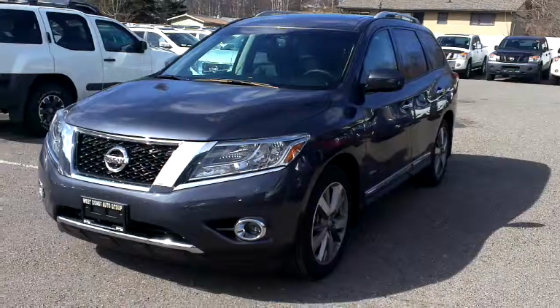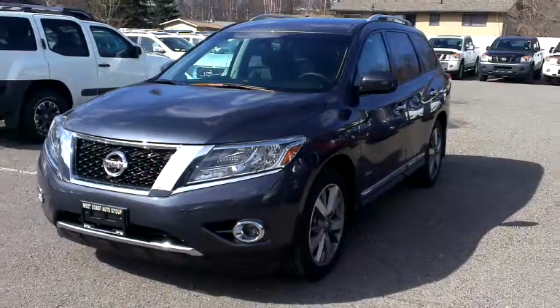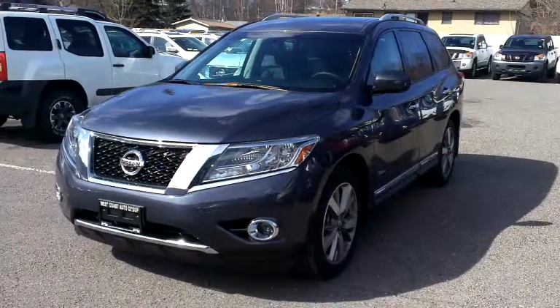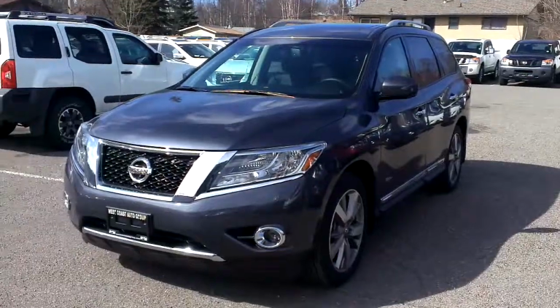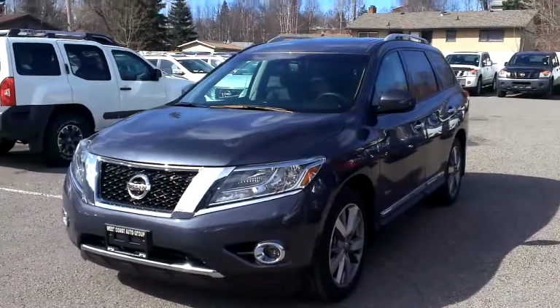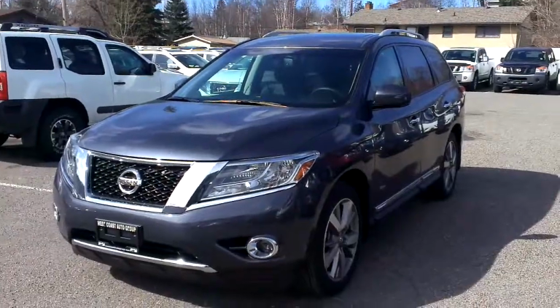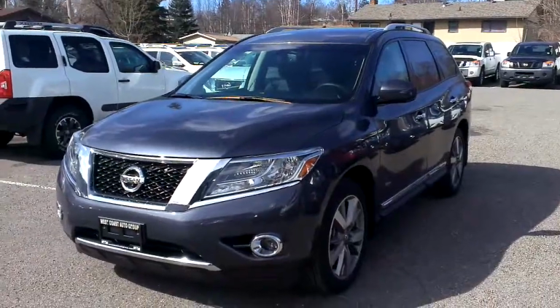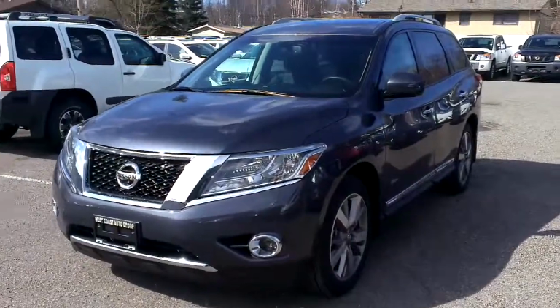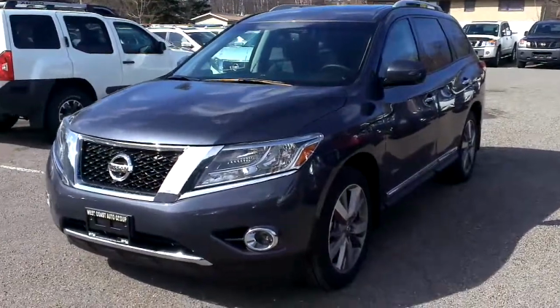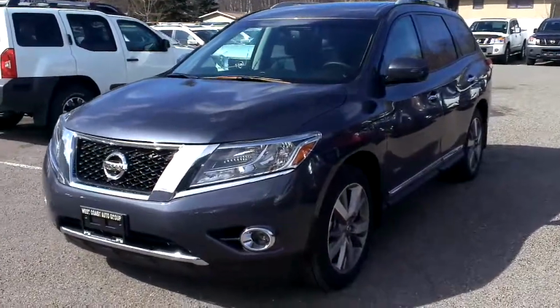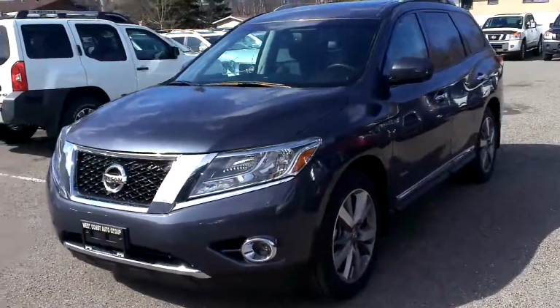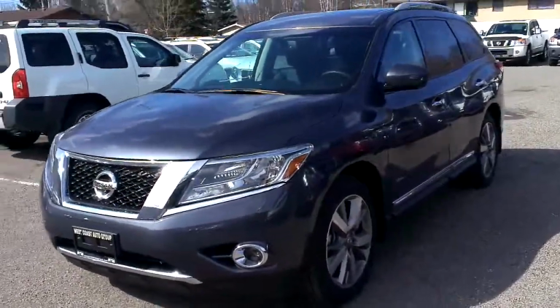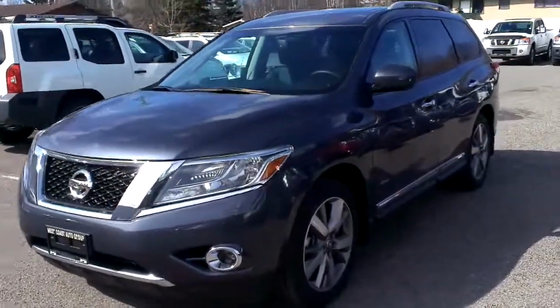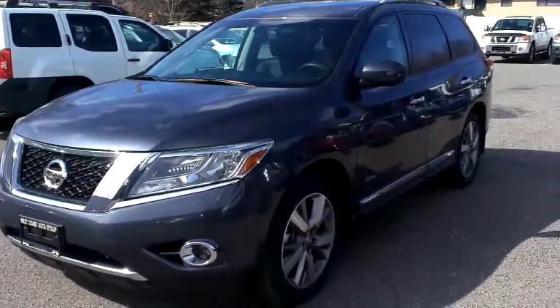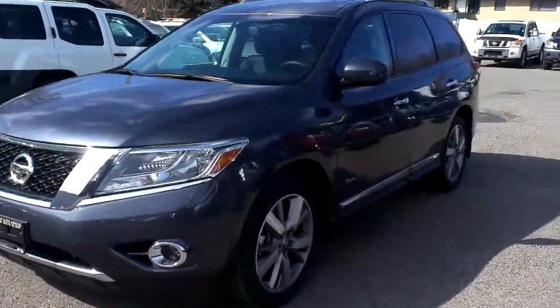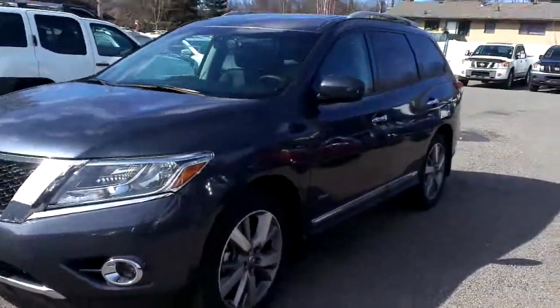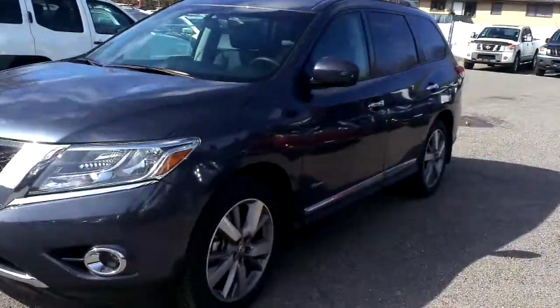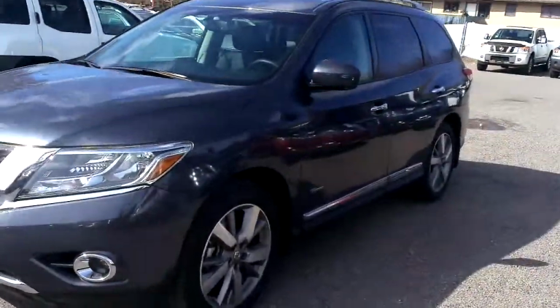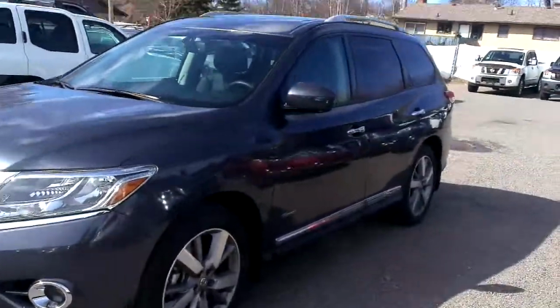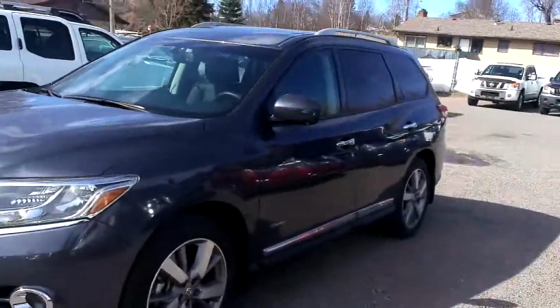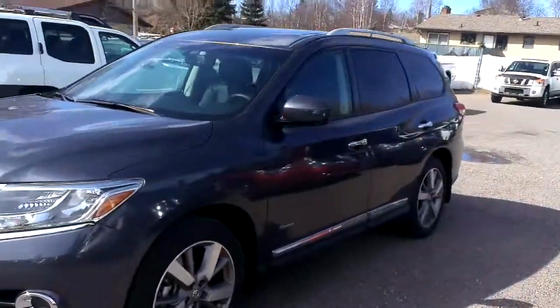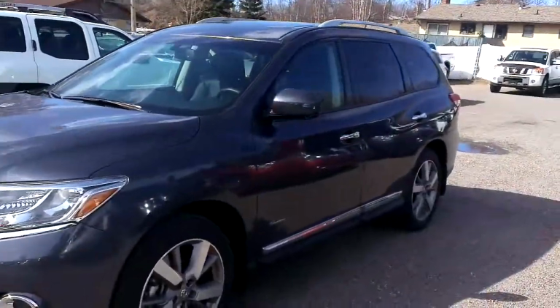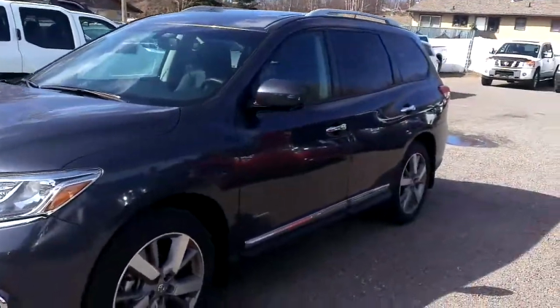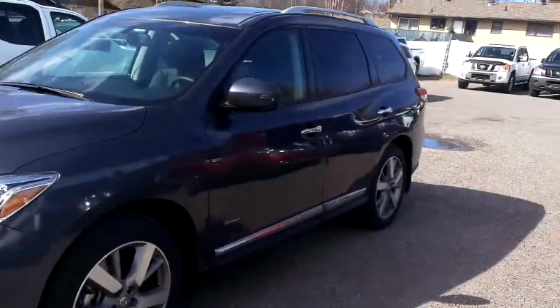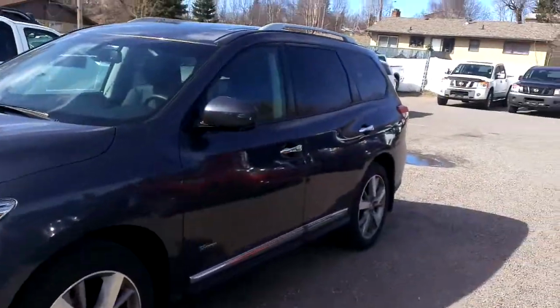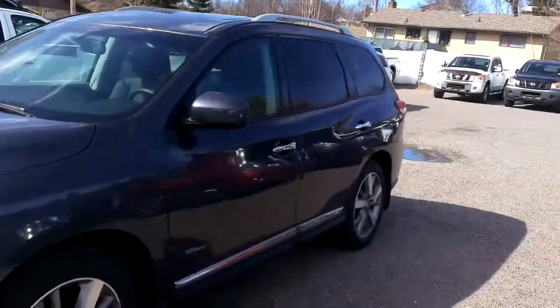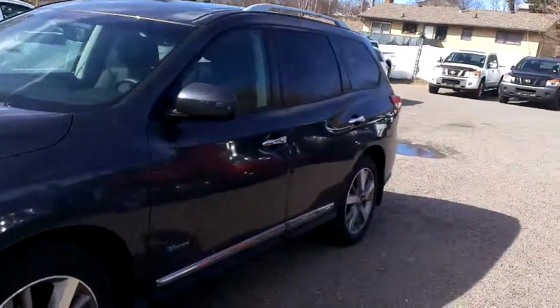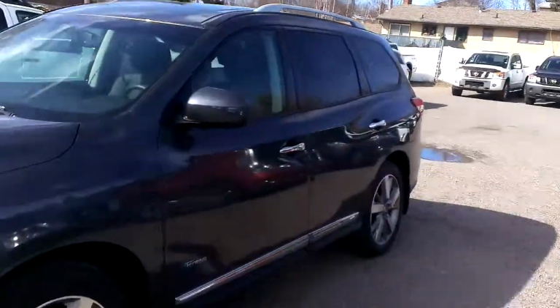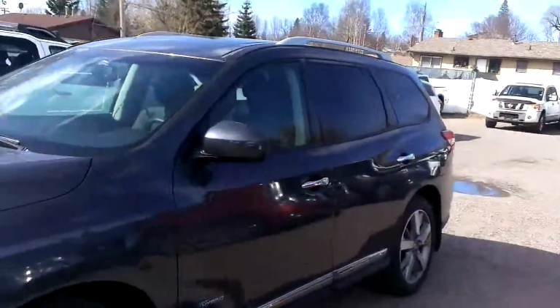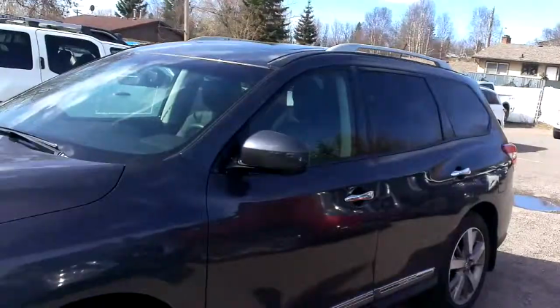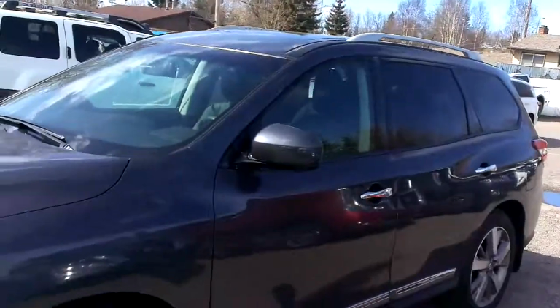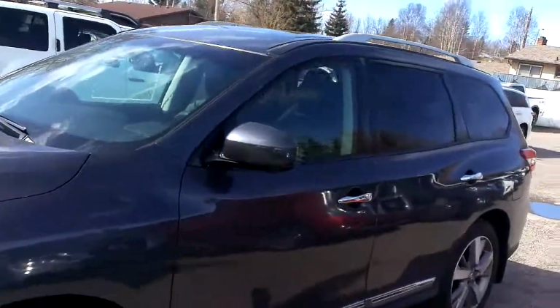Hey Ron, Tyson Romelk from Northland Nissan here, just giving you a brief overview of the Hybrid Pathfinder.